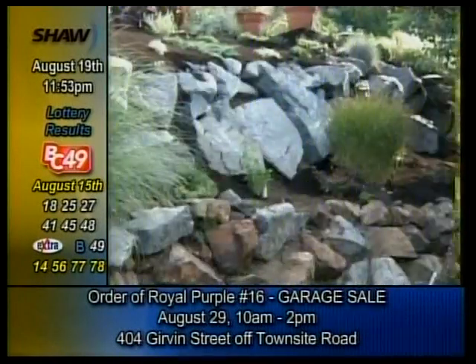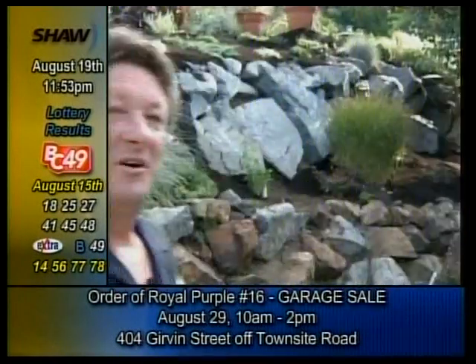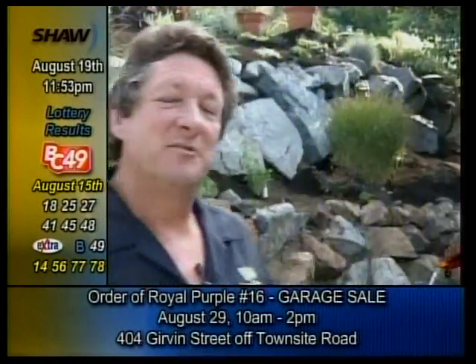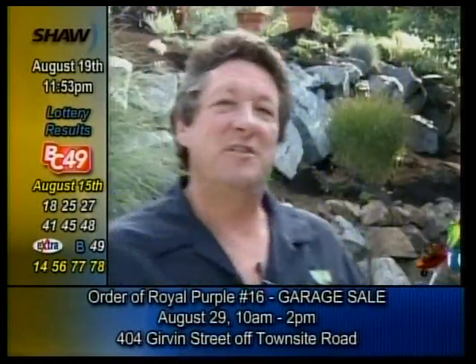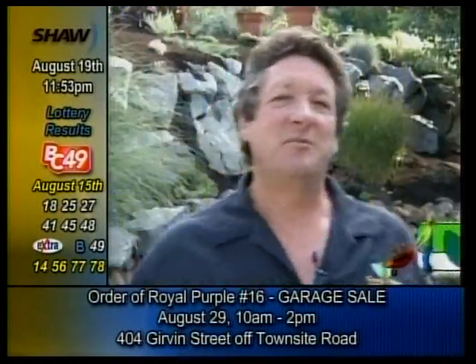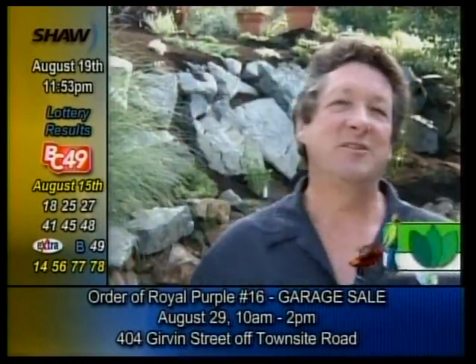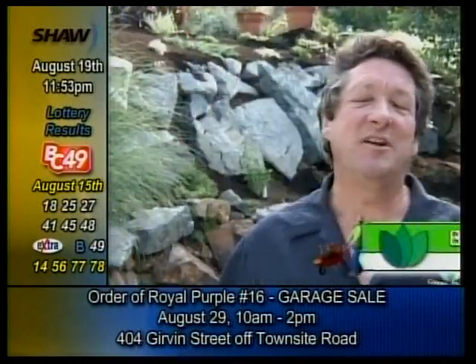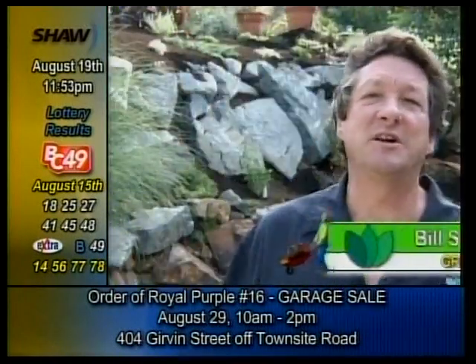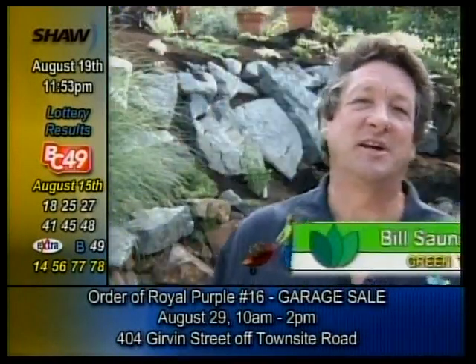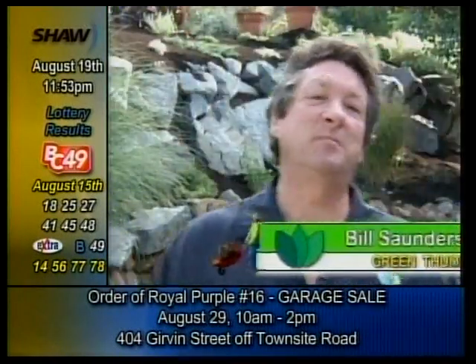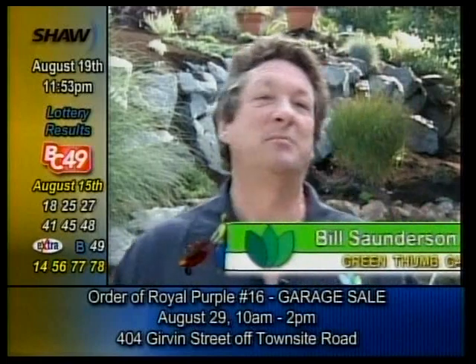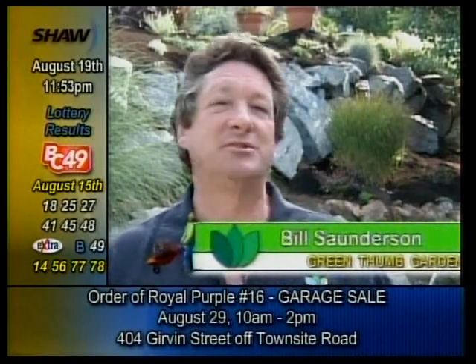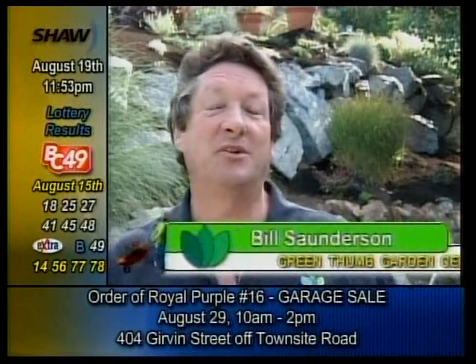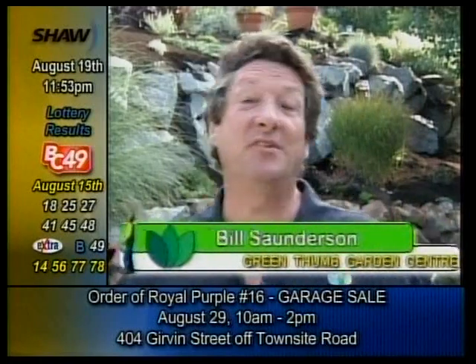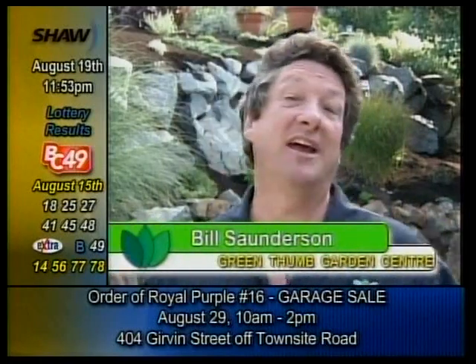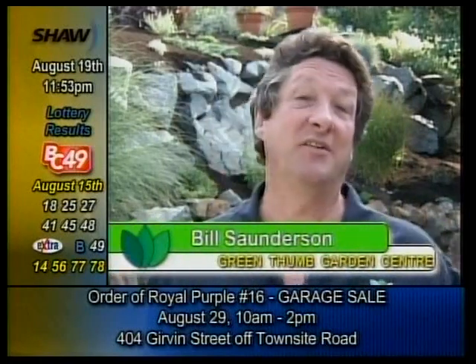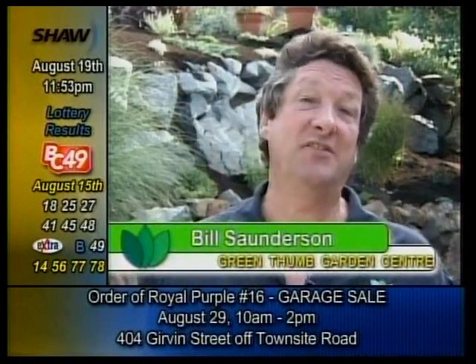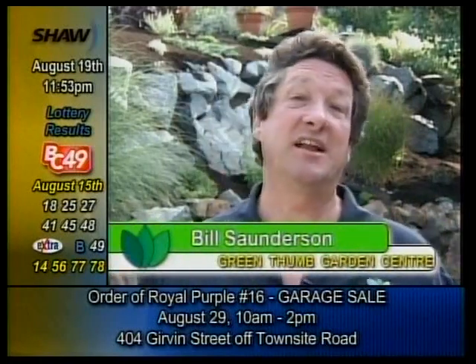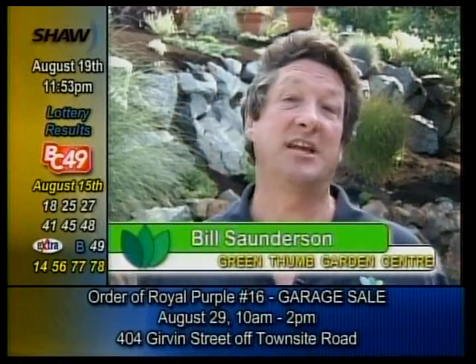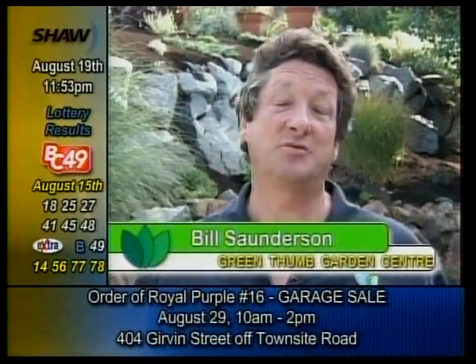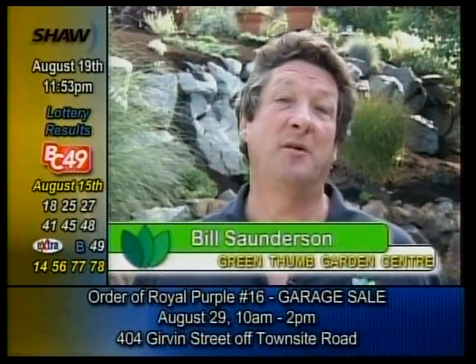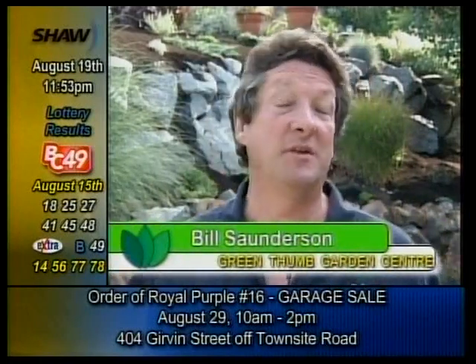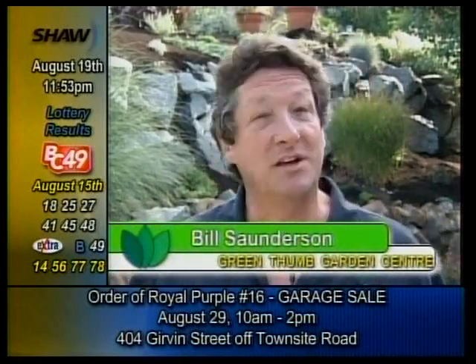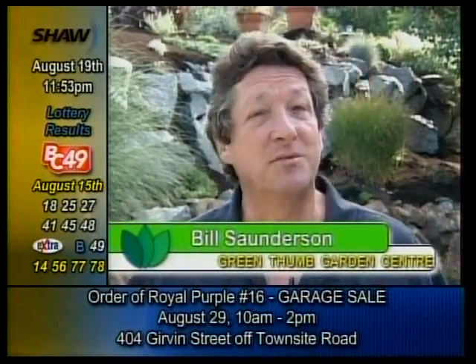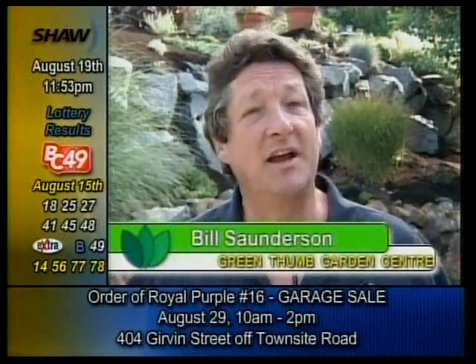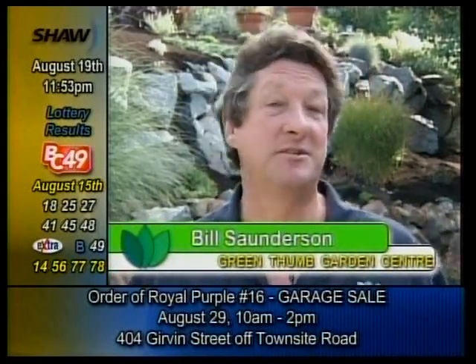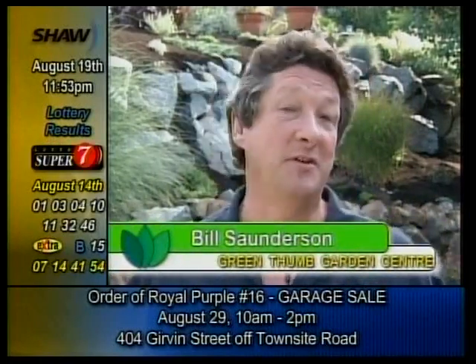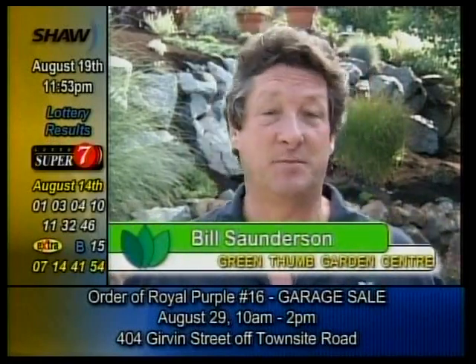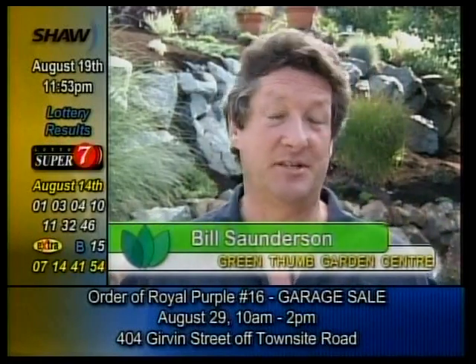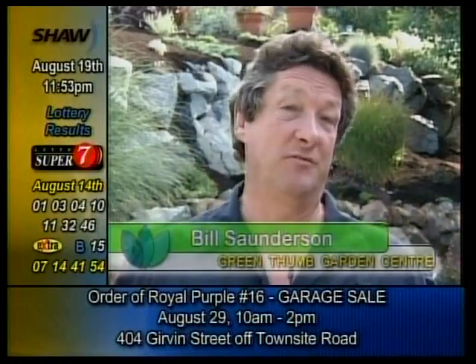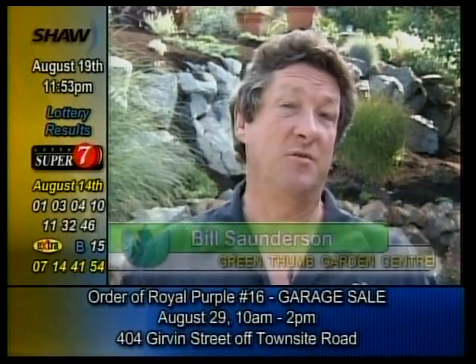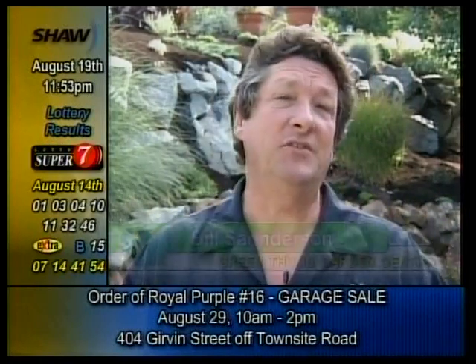Welcome to Green Thumb Garden Centre. I'm Bill Saunderson, and on this landscape job the customer had some very specific requests.